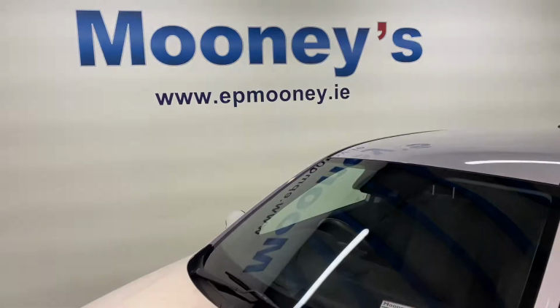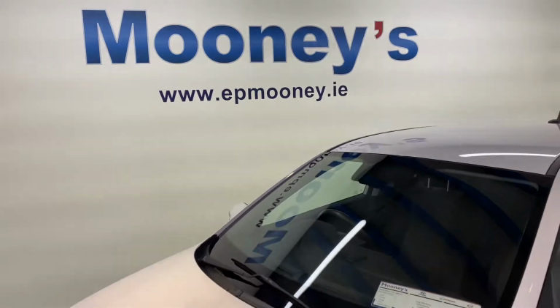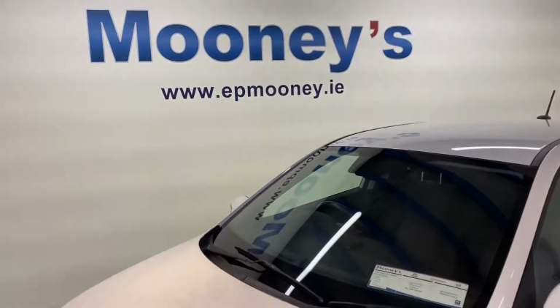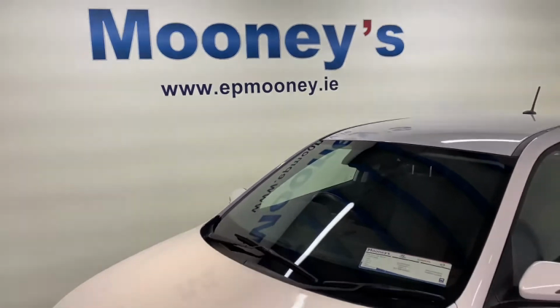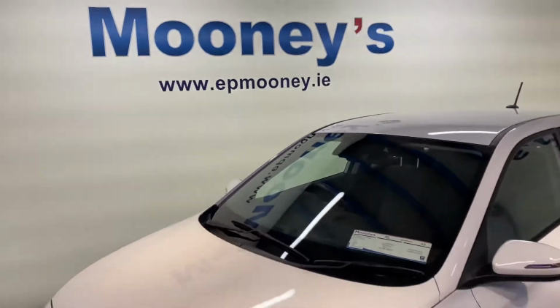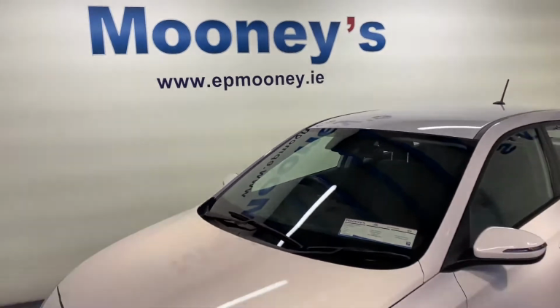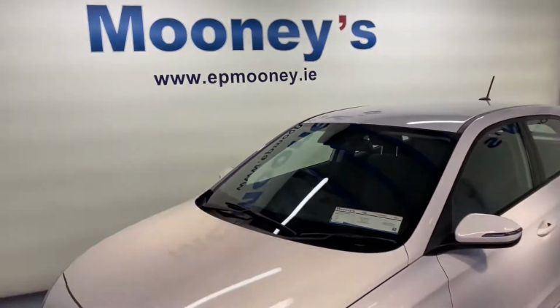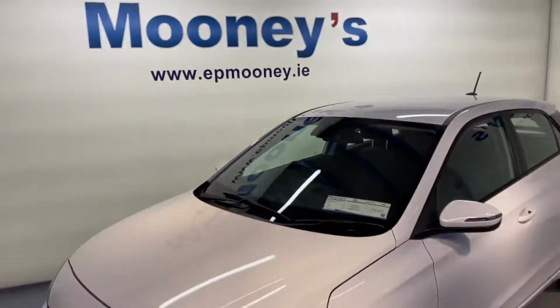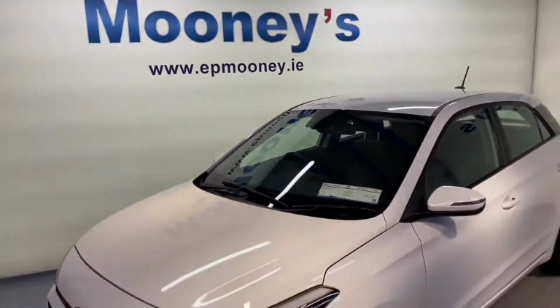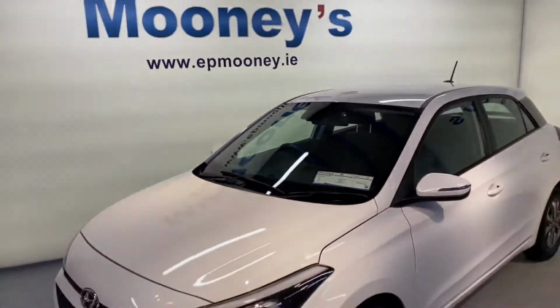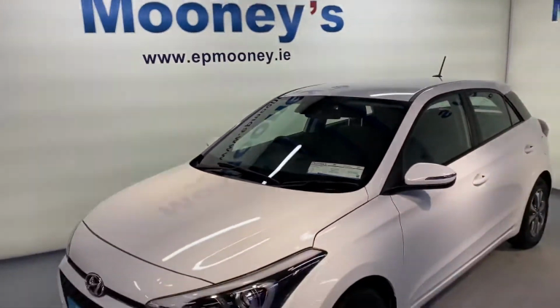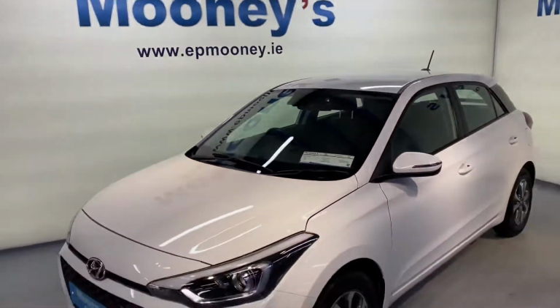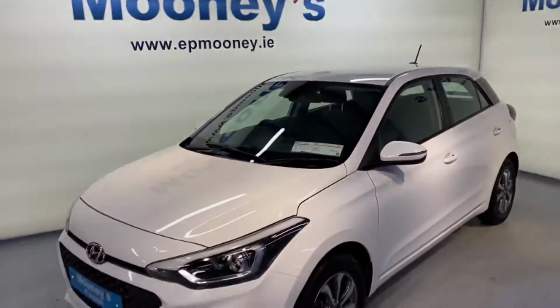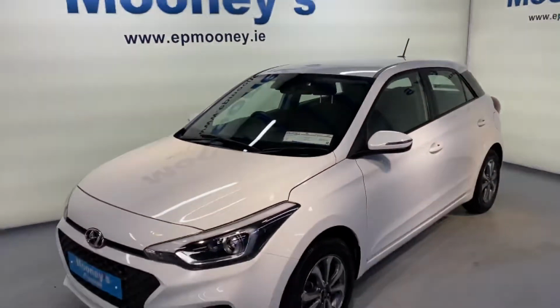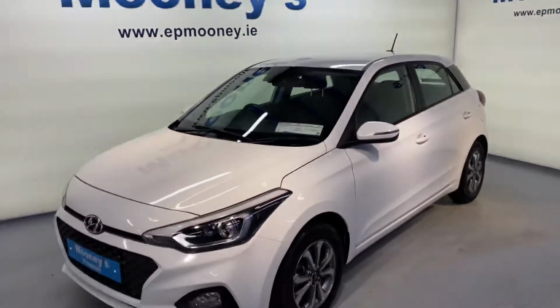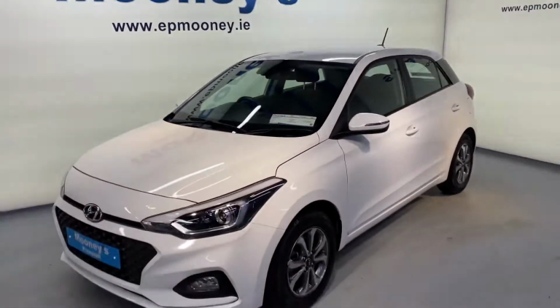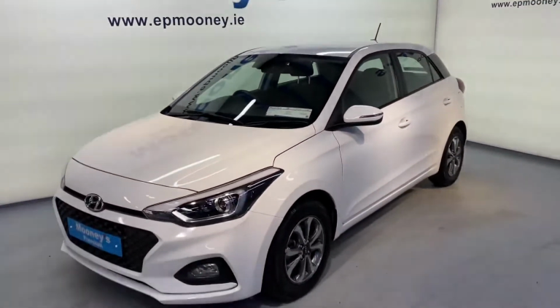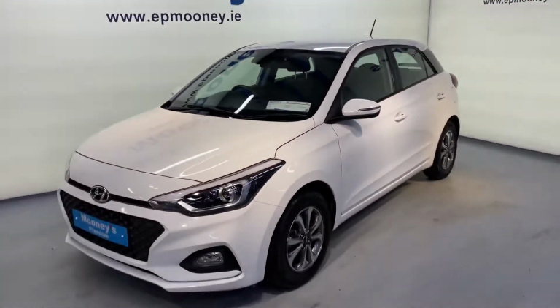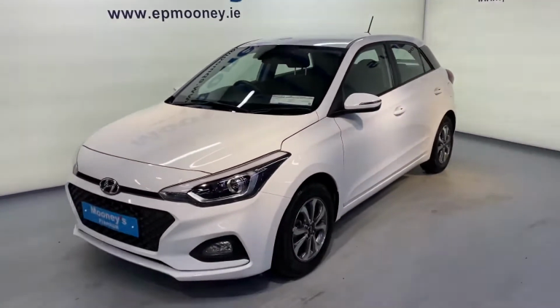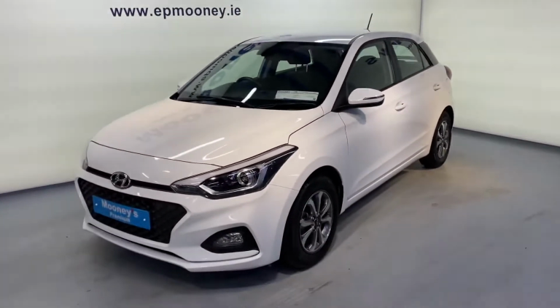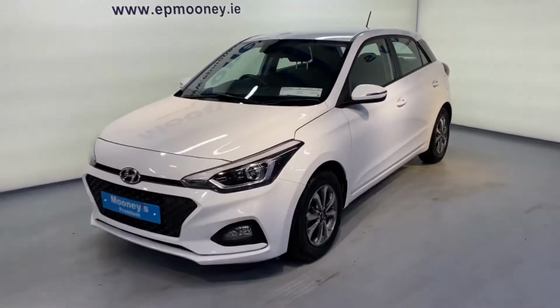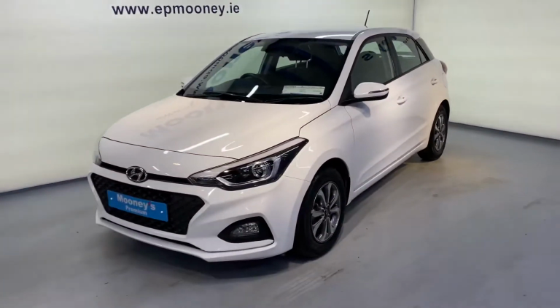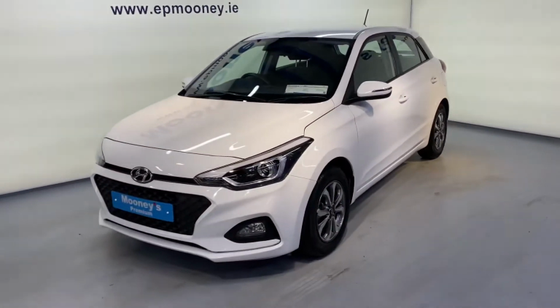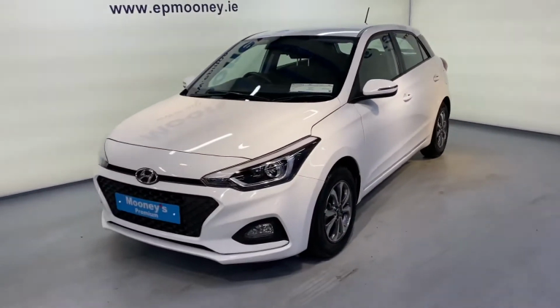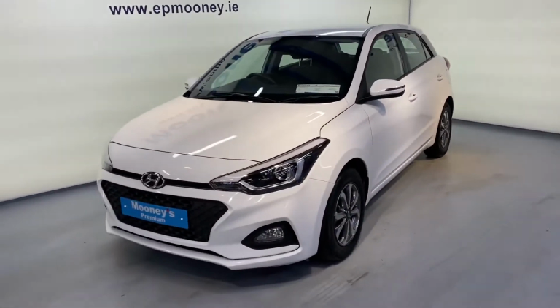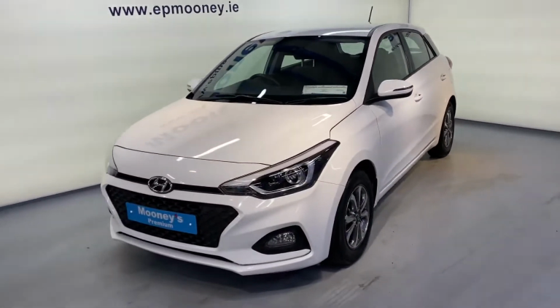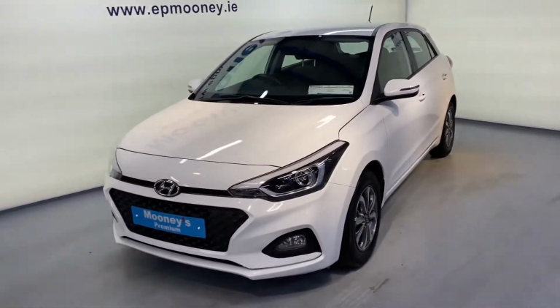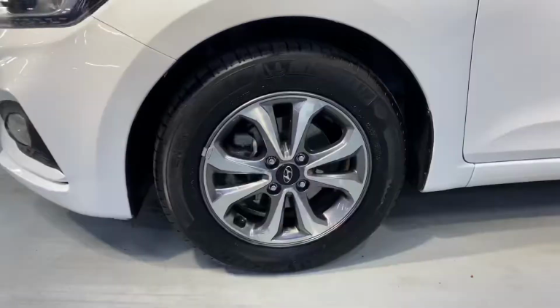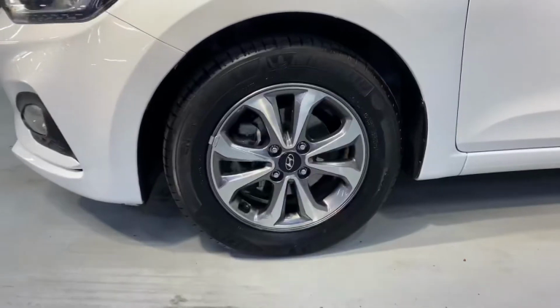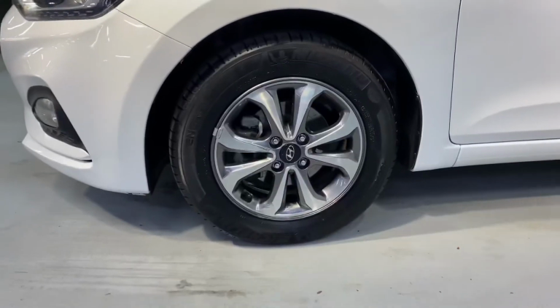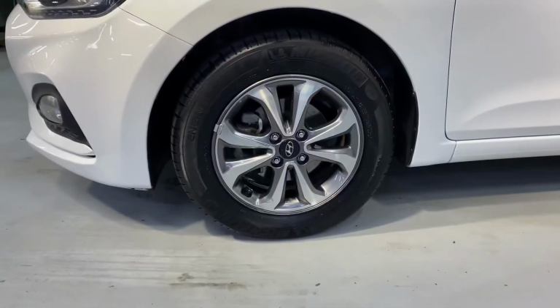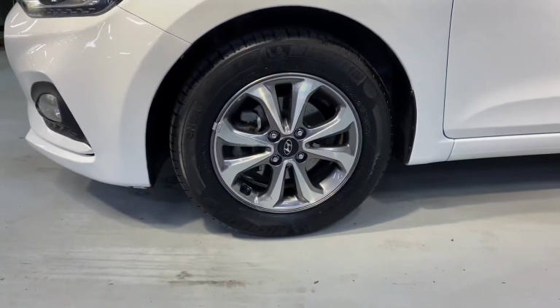Welcome to Mooney's Garage here on the Long Mile Road. Today we have this high-spec 182 Hyundai i20 available for sale.